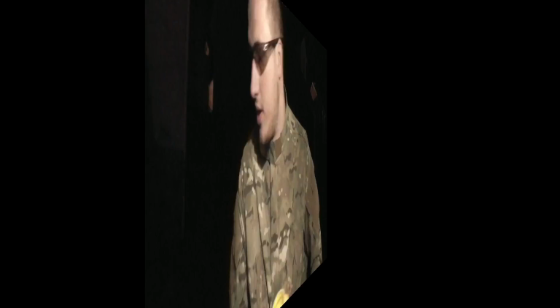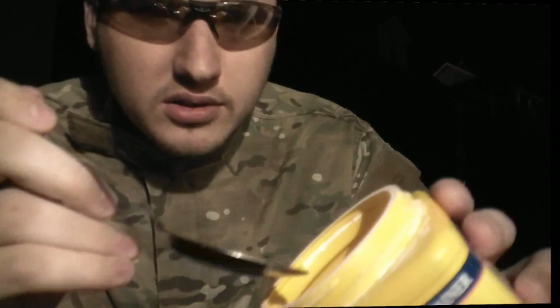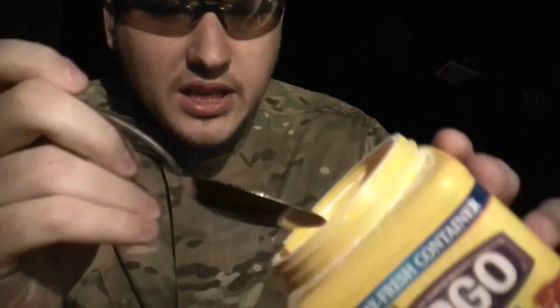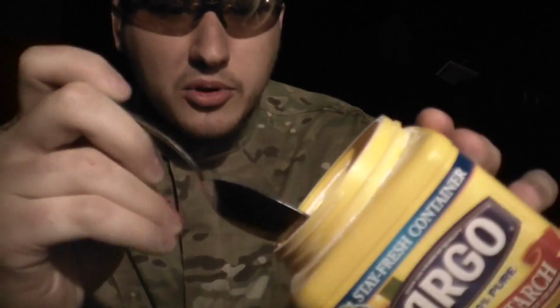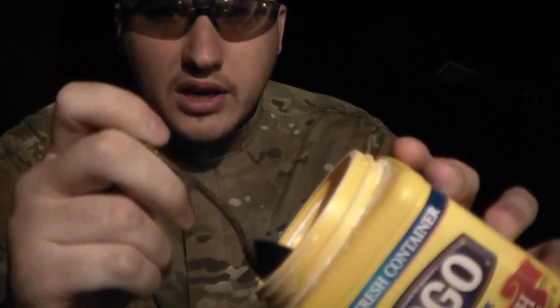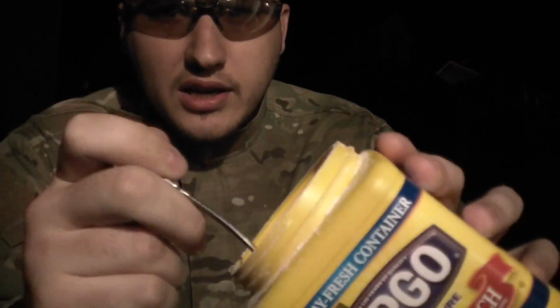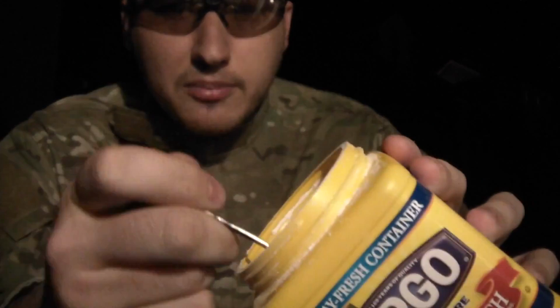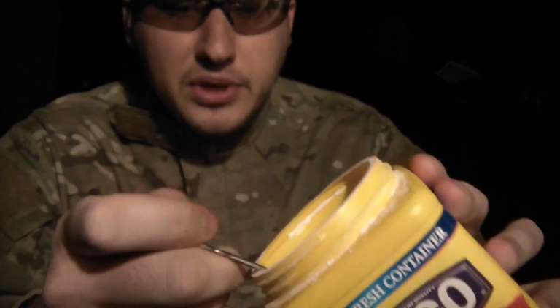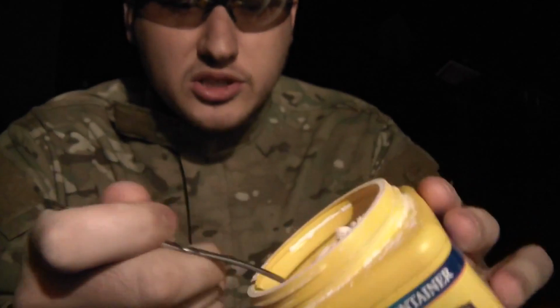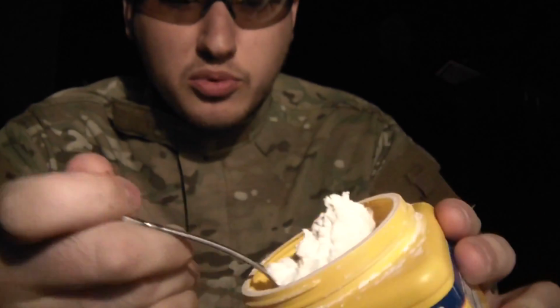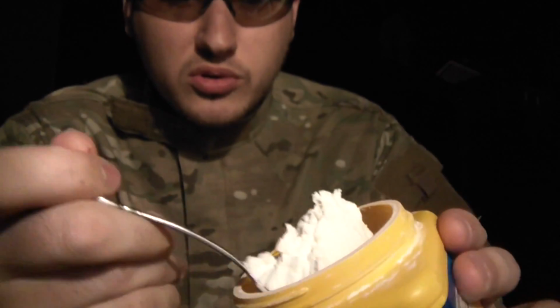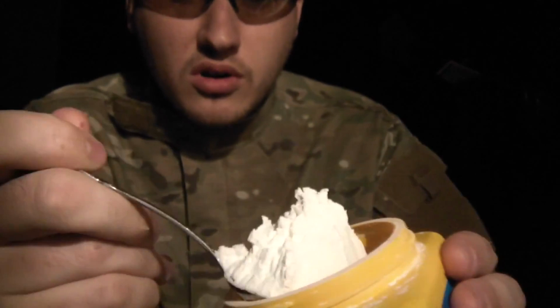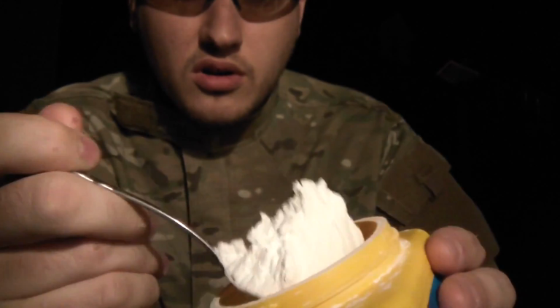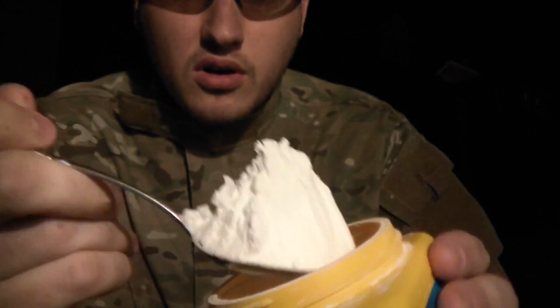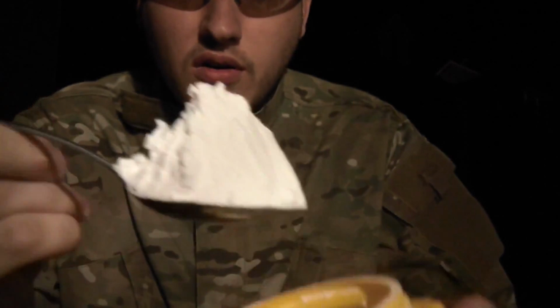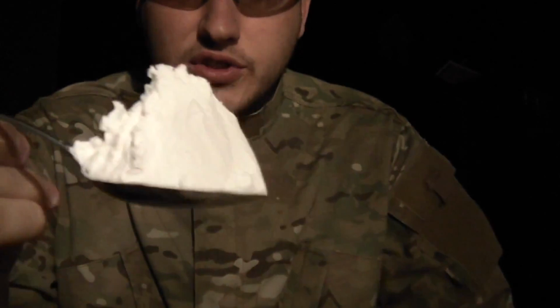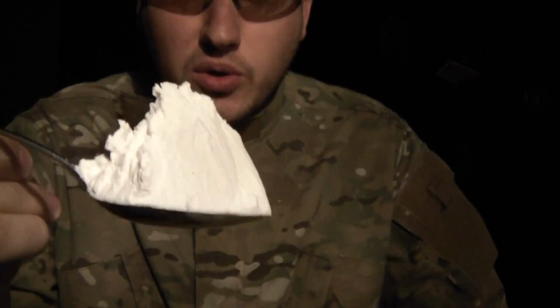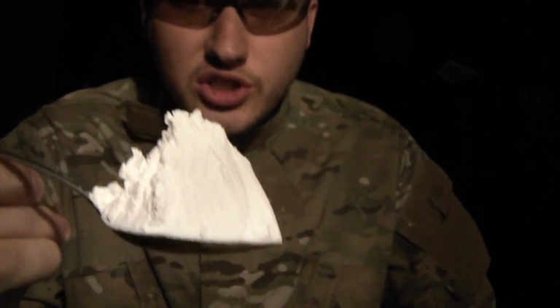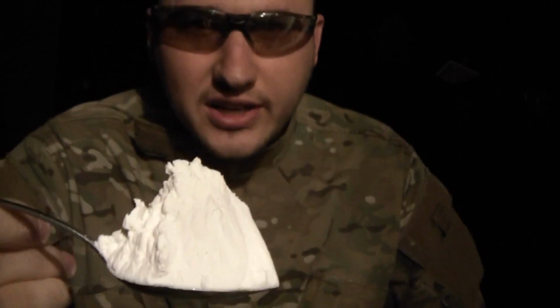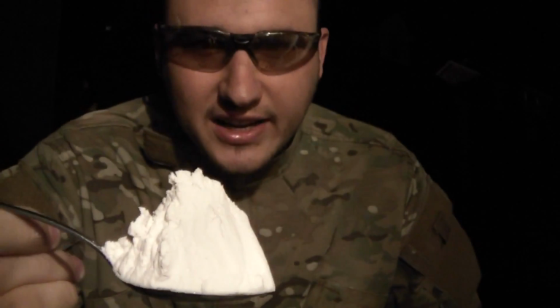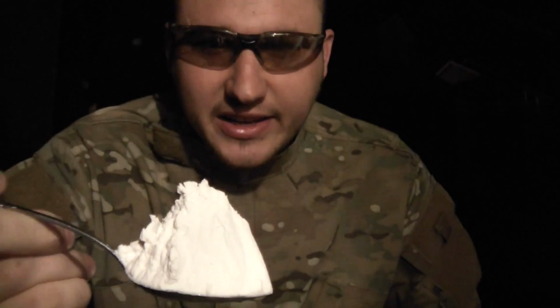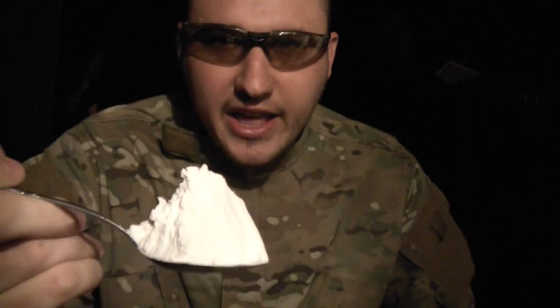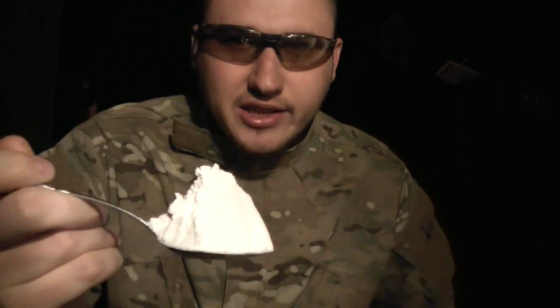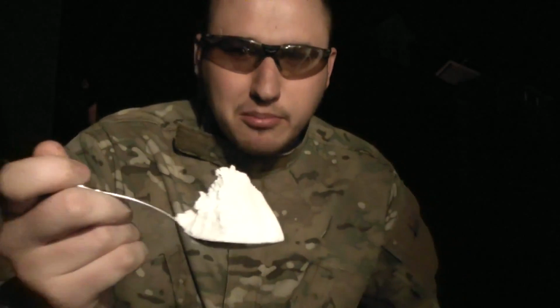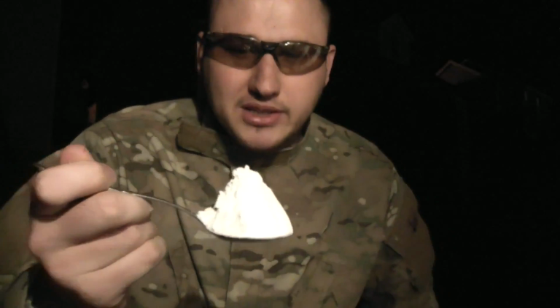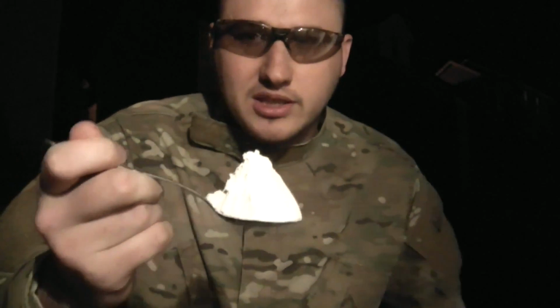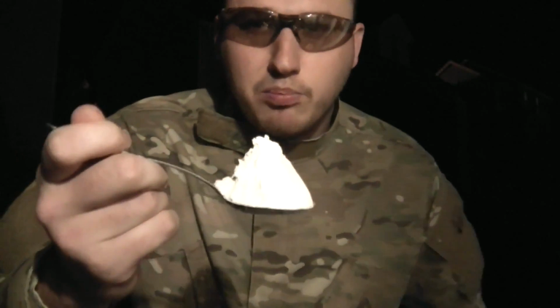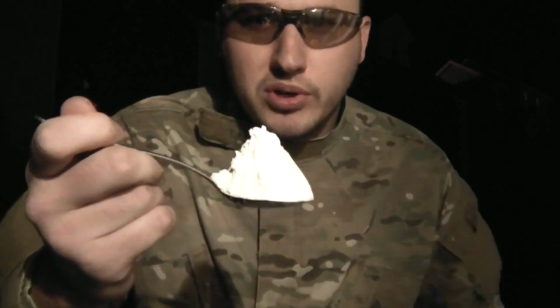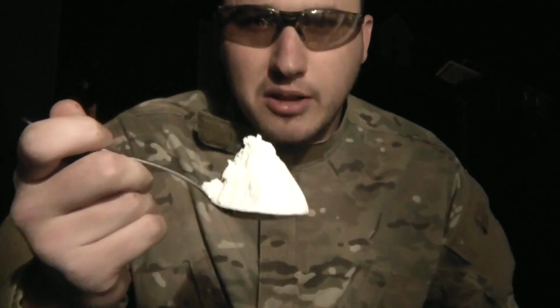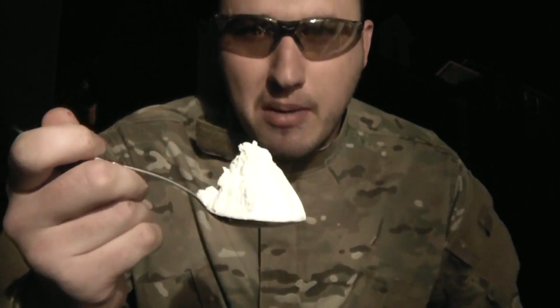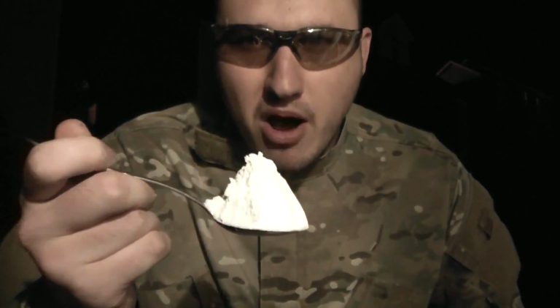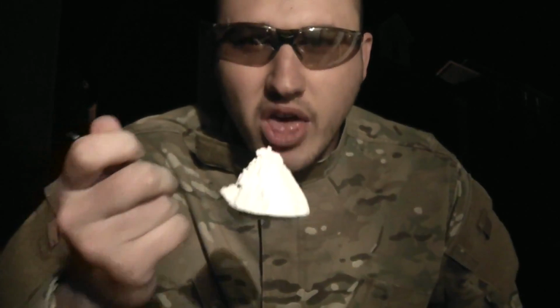I'm gonna get a big spoon of it and not inhale it, but put it in my mouth.